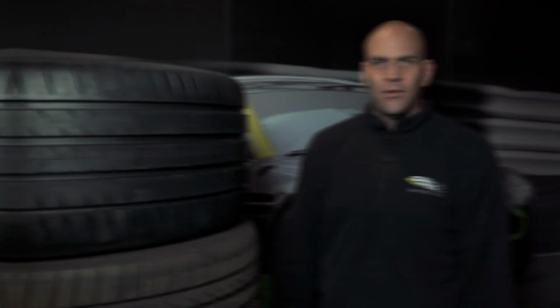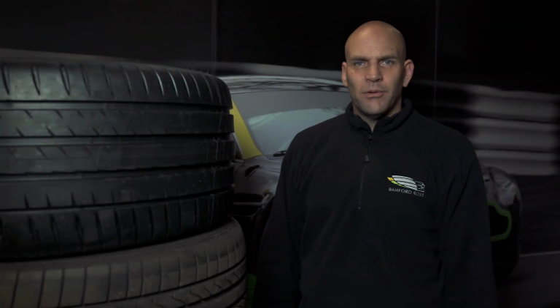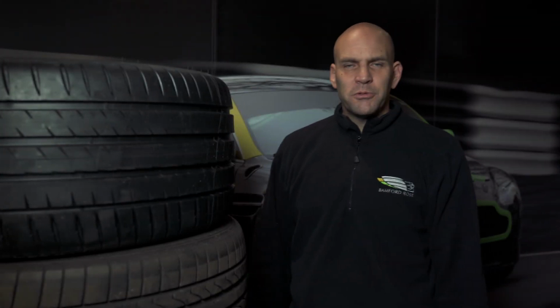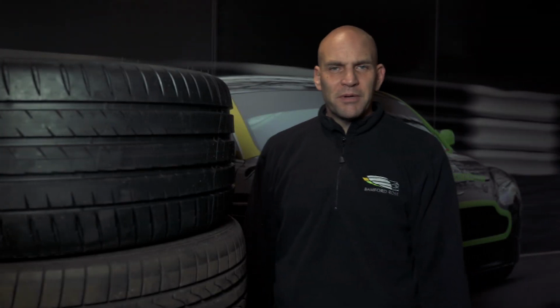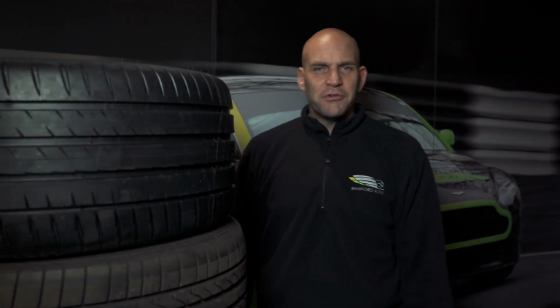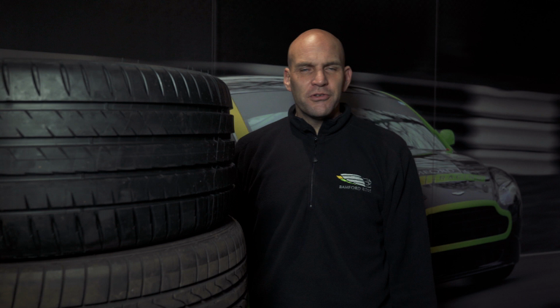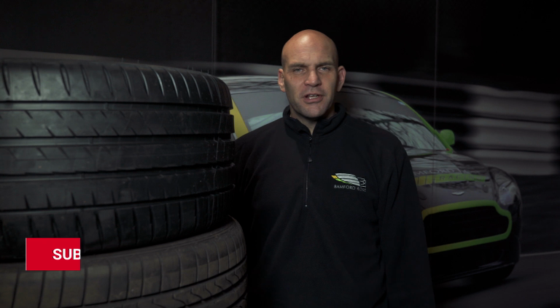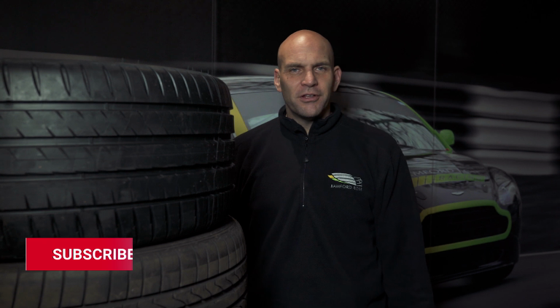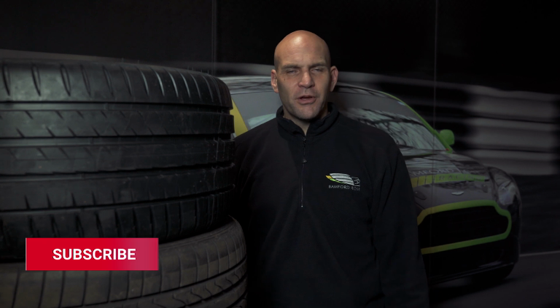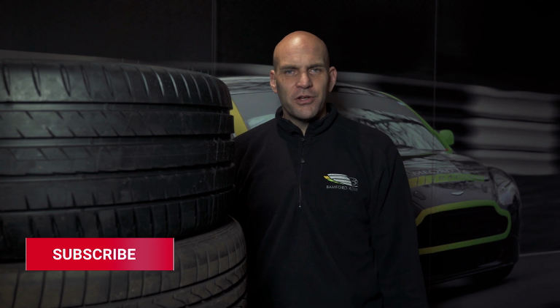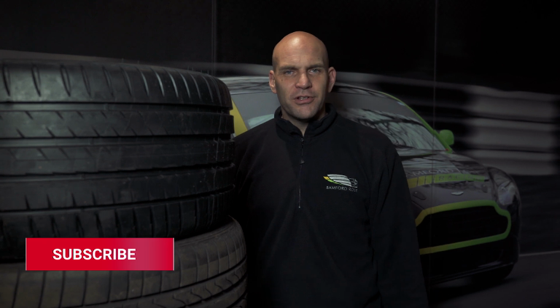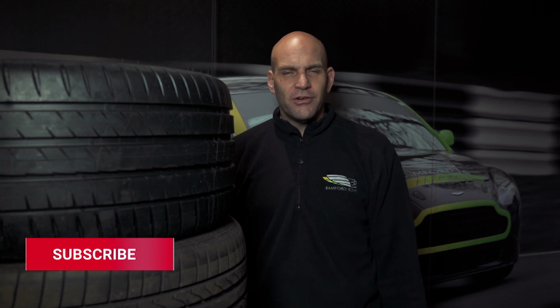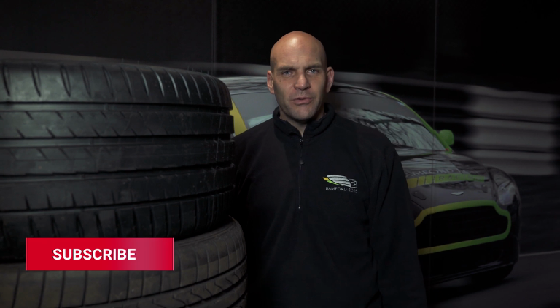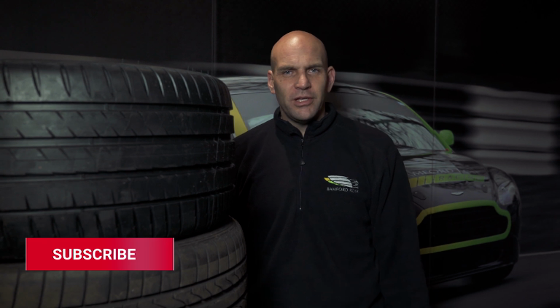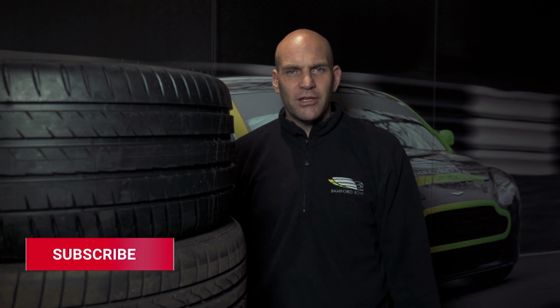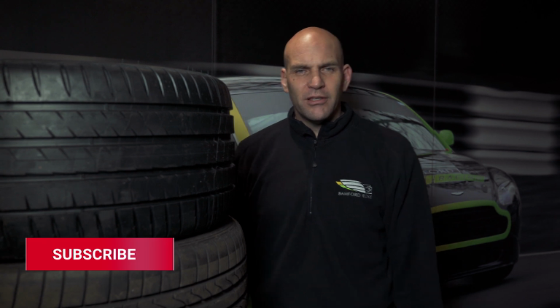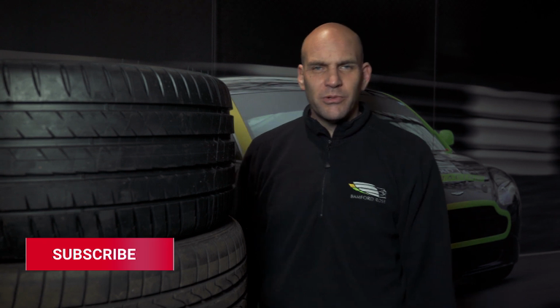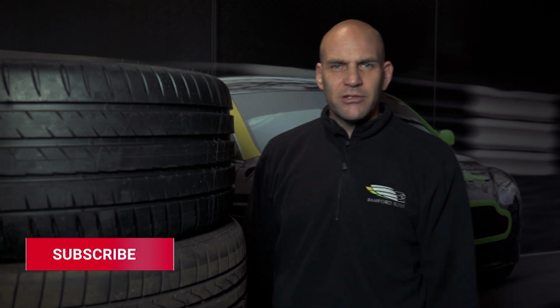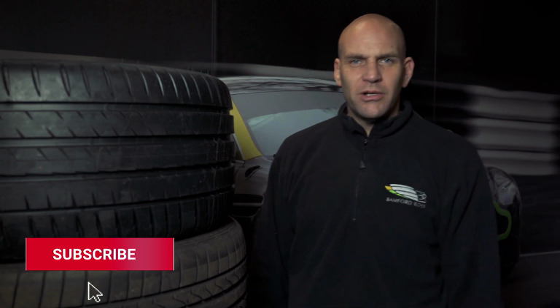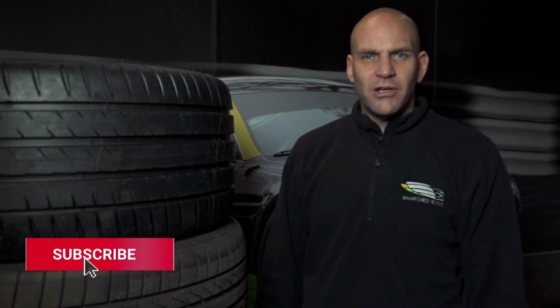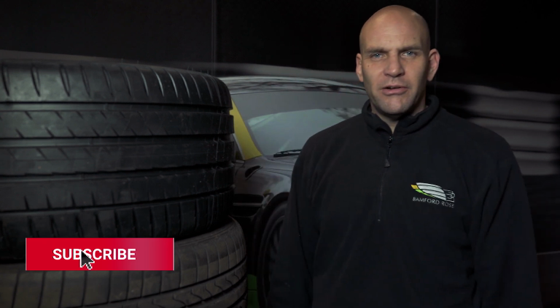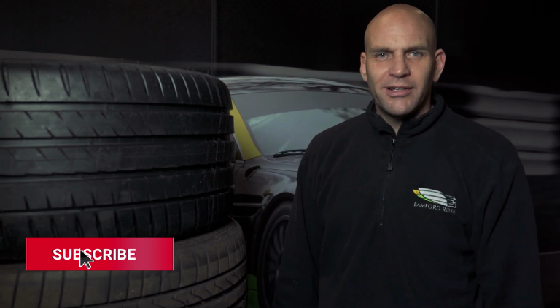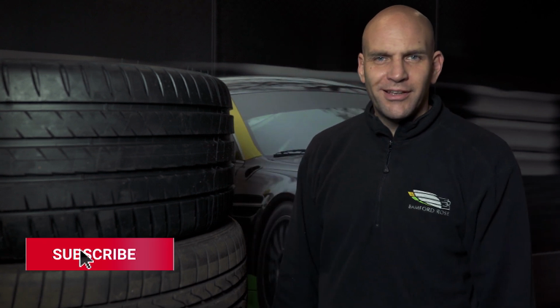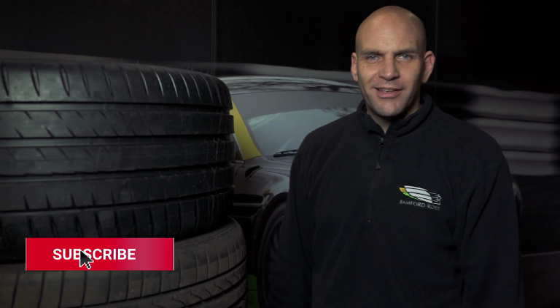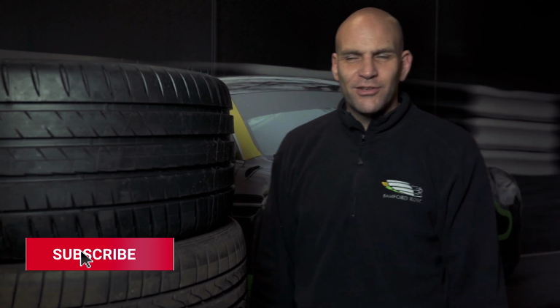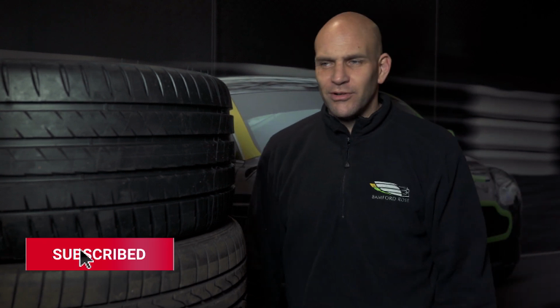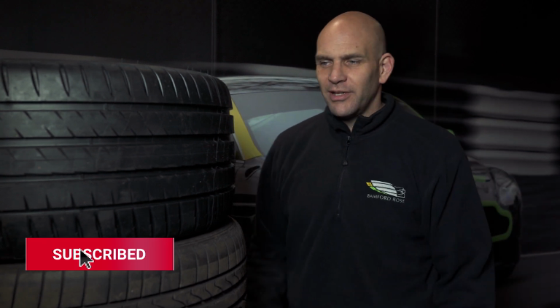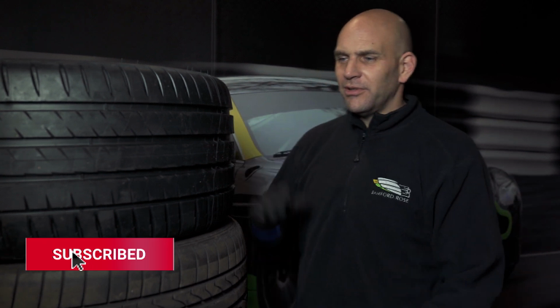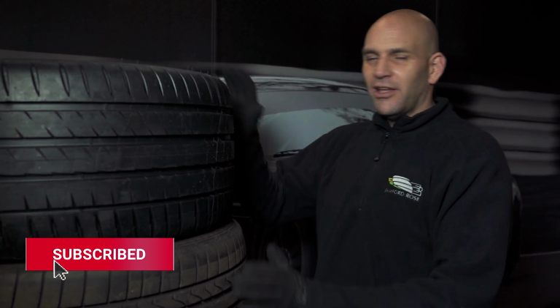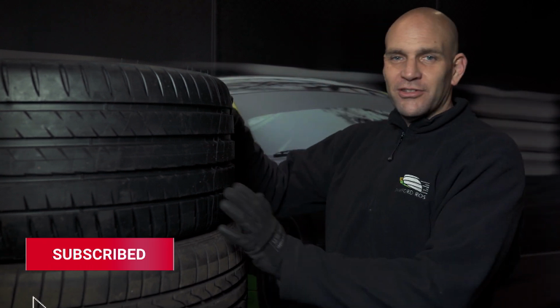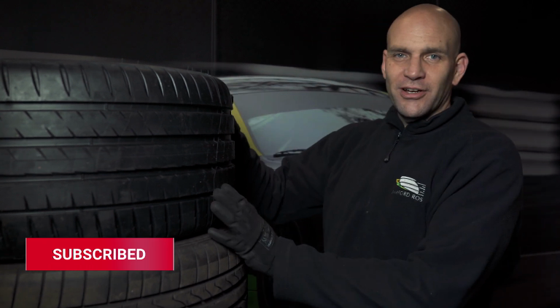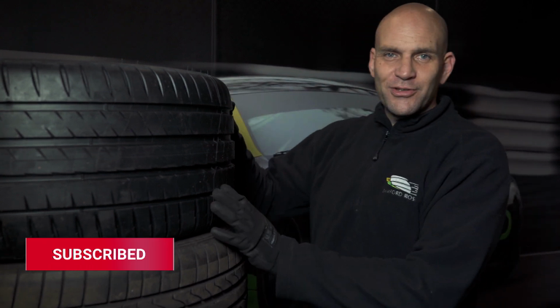Welcome to Banford Rose and another question of the week. This week's quite tyre-ing. Tyres.